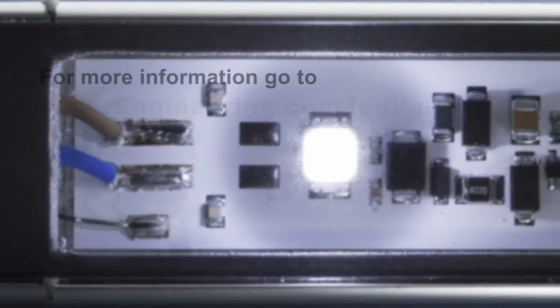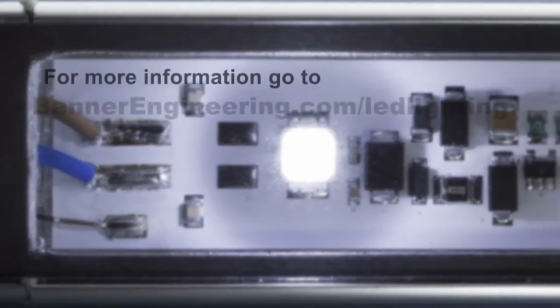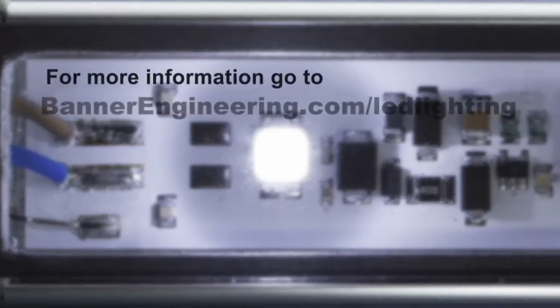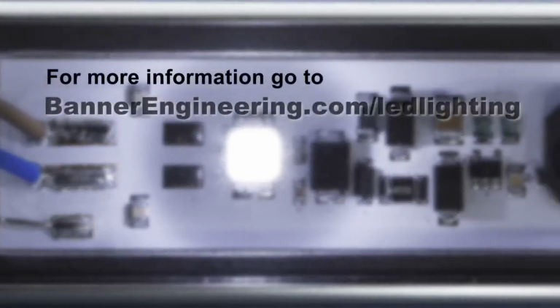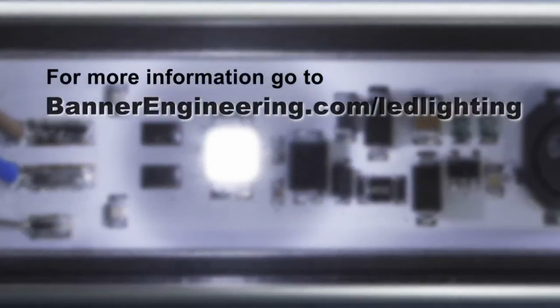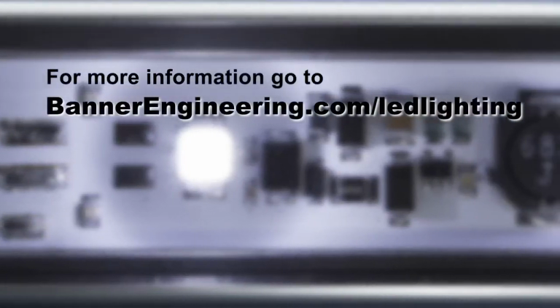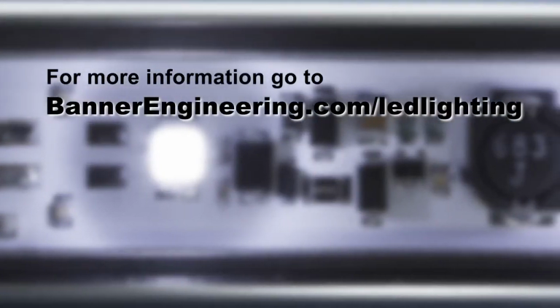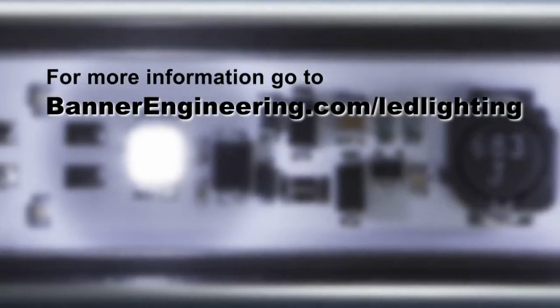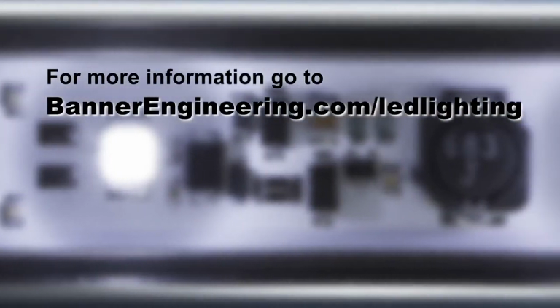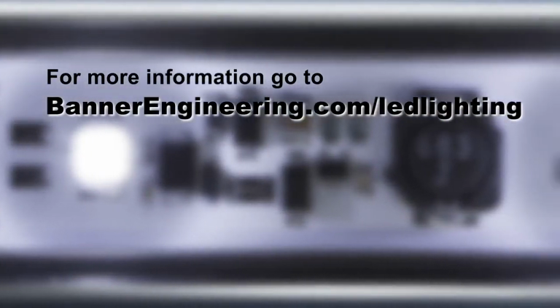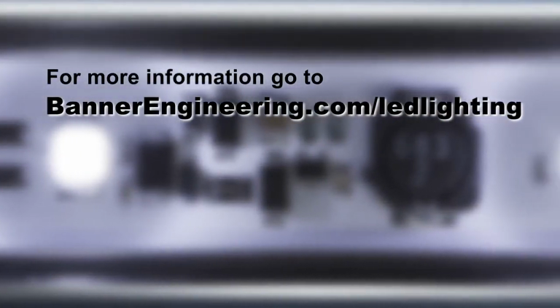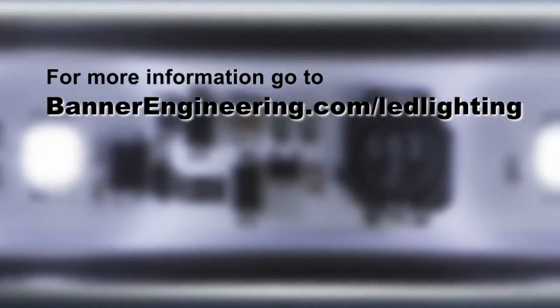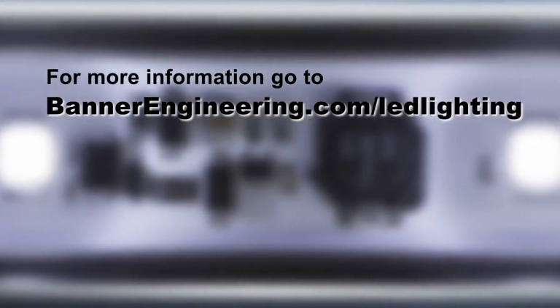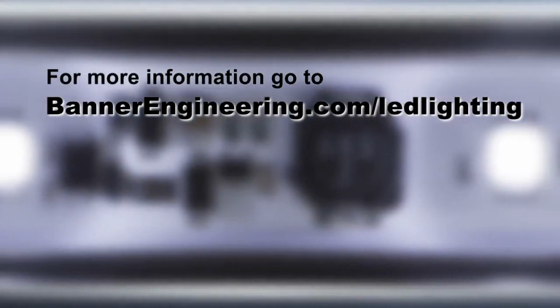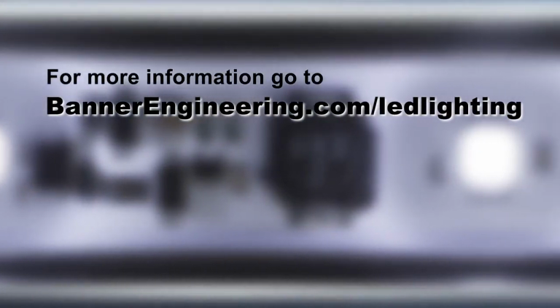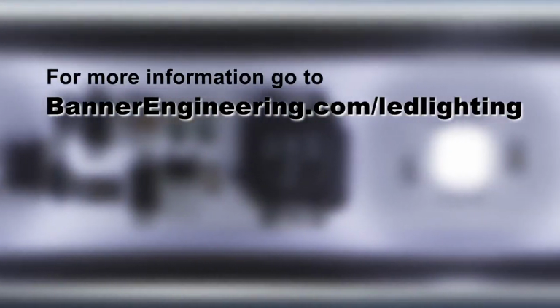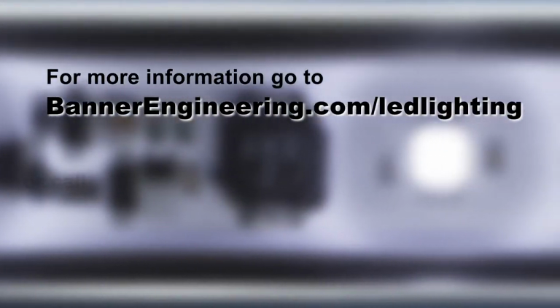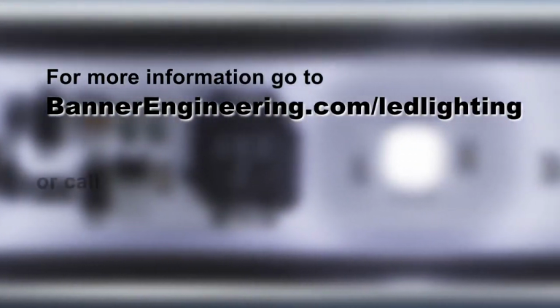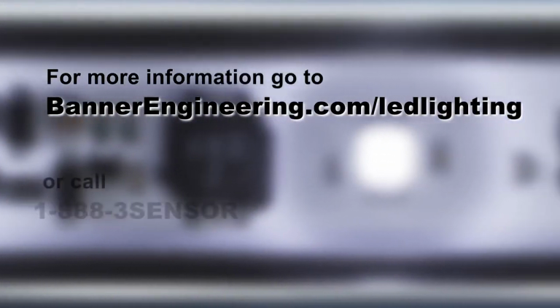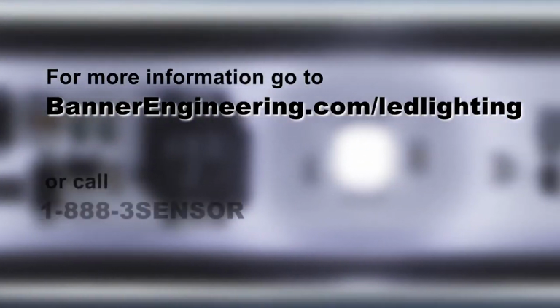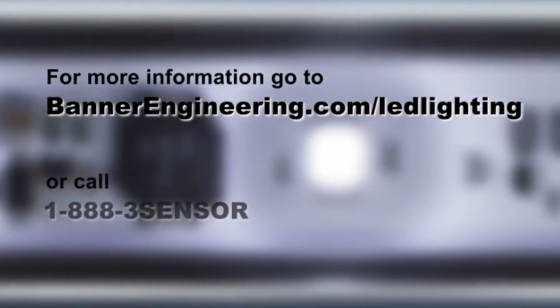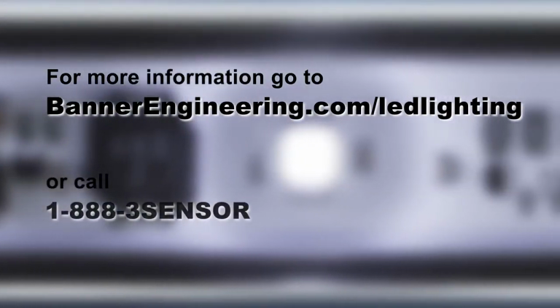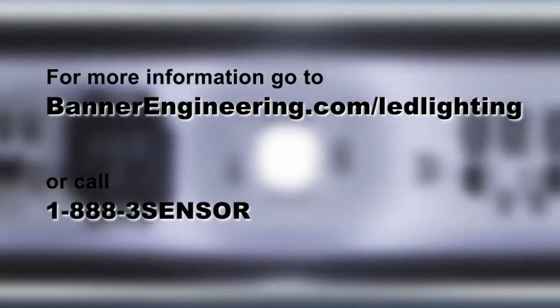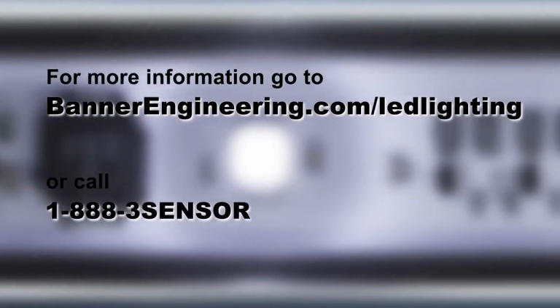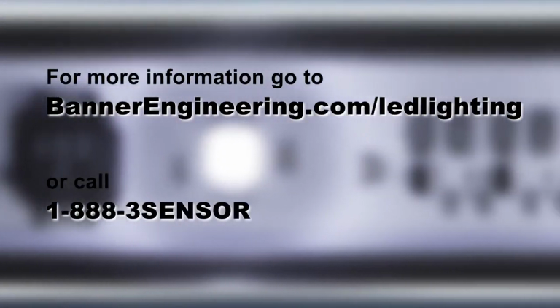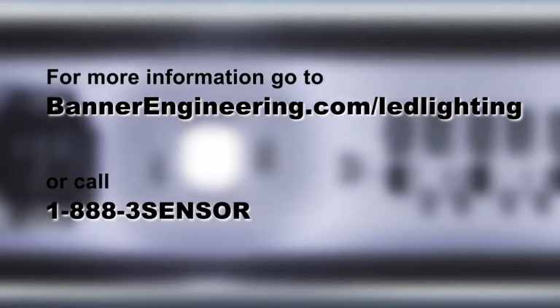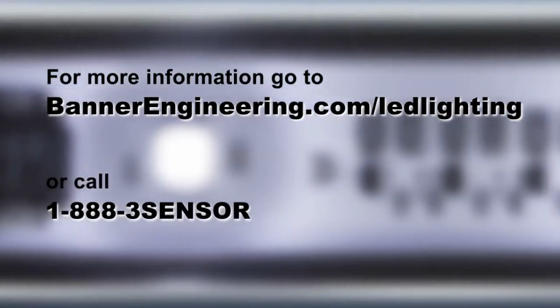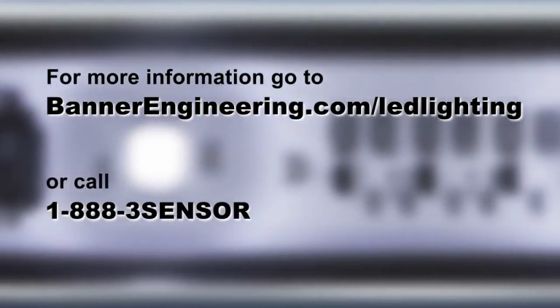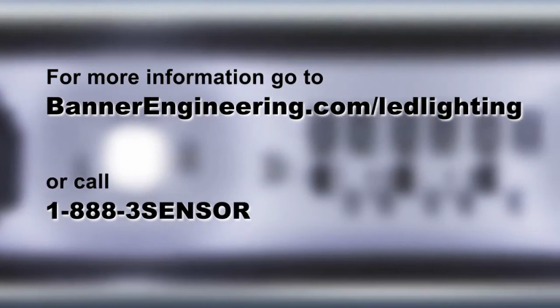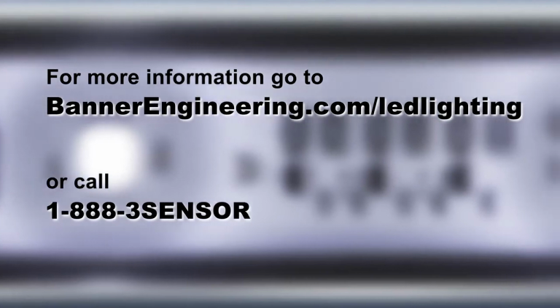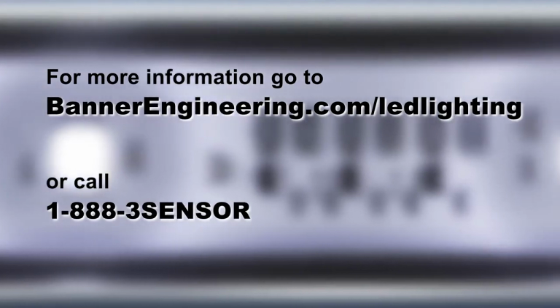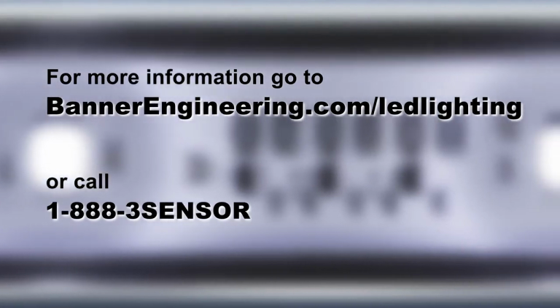For more information on Banner's LED lighting solutions, go to BannerEngineering.com/LED-lighting or call 1-888-3-SENSOR.